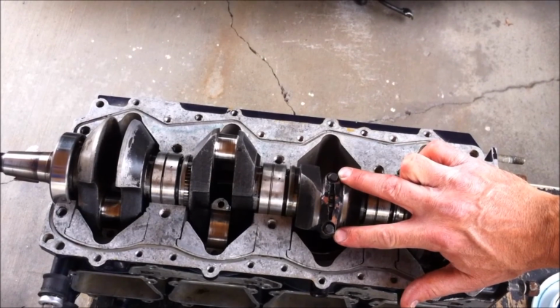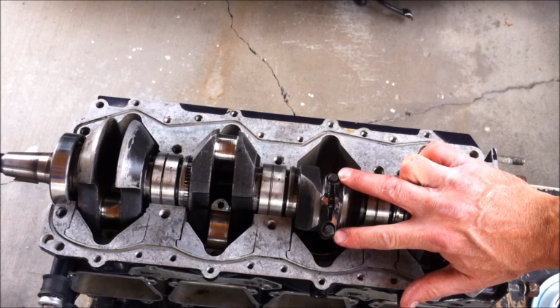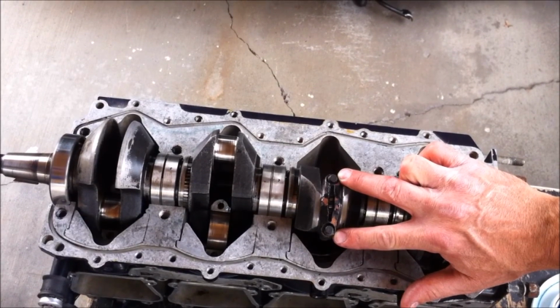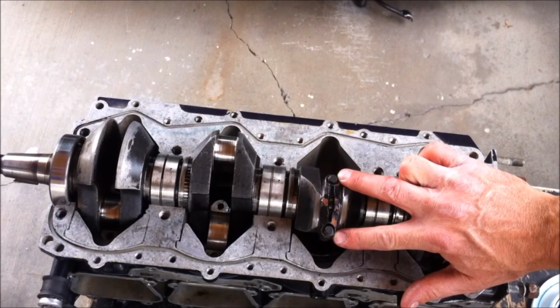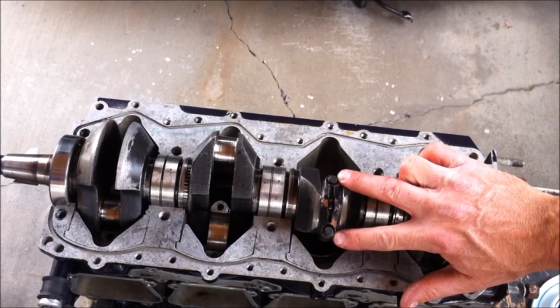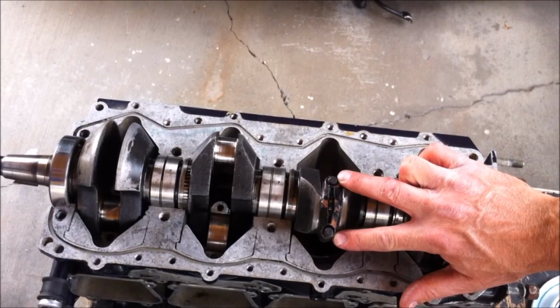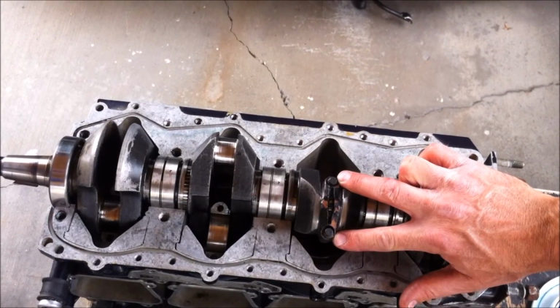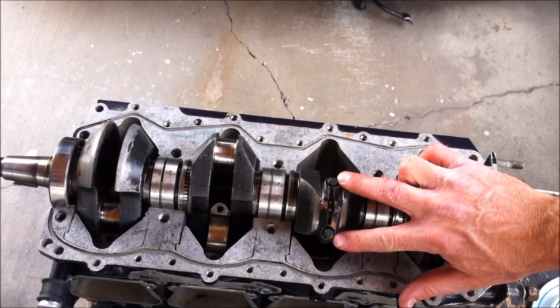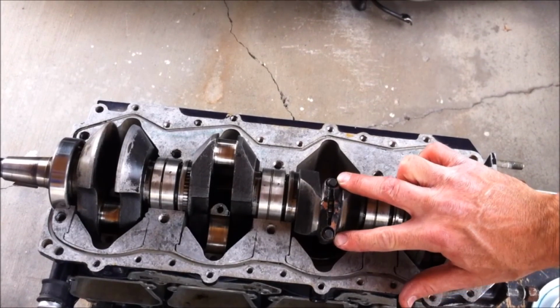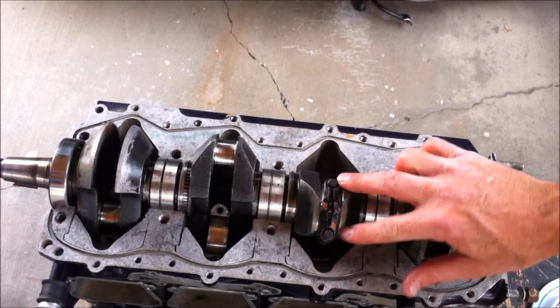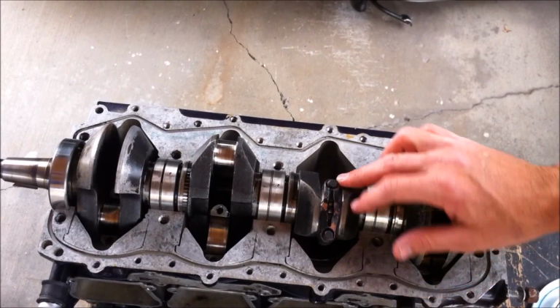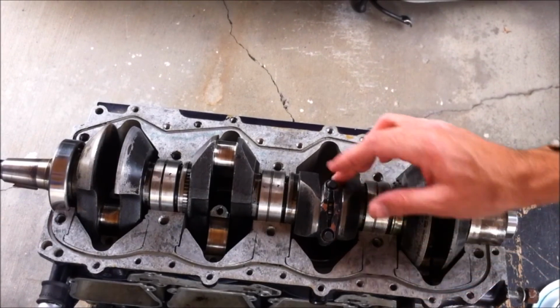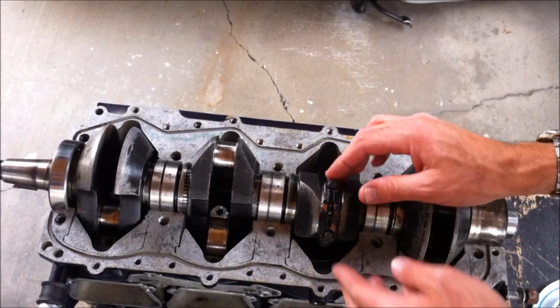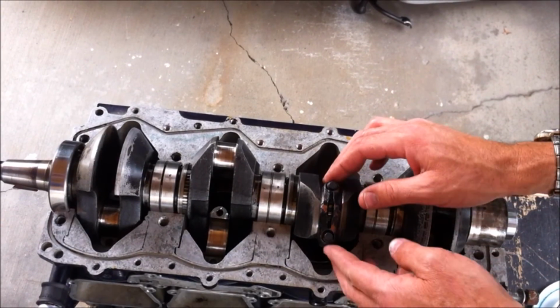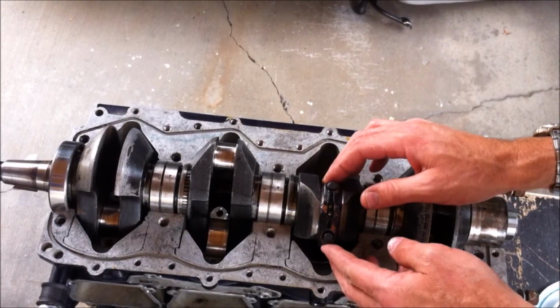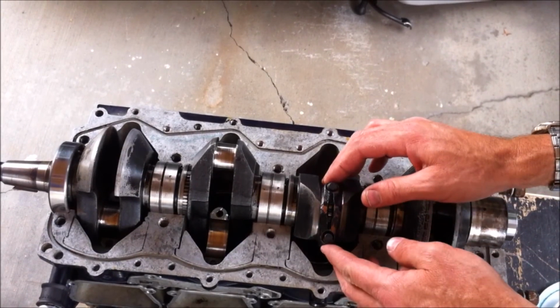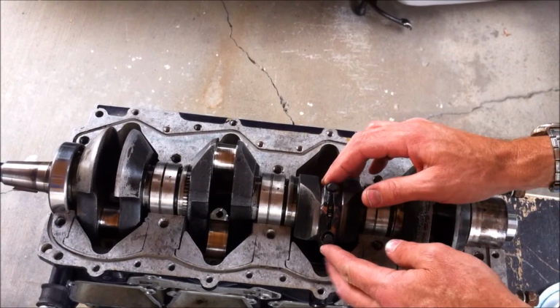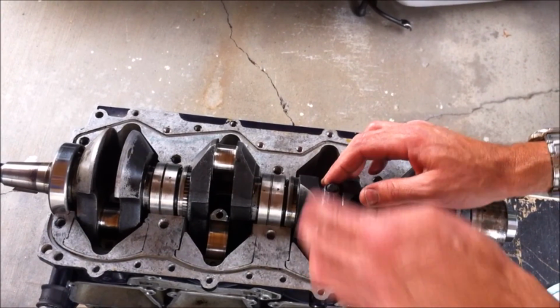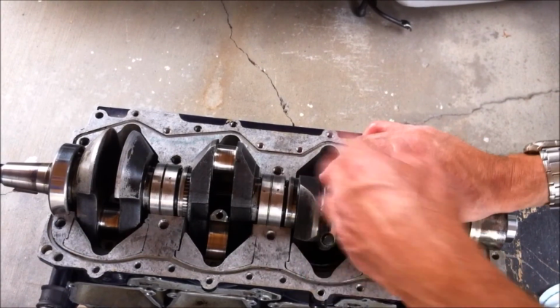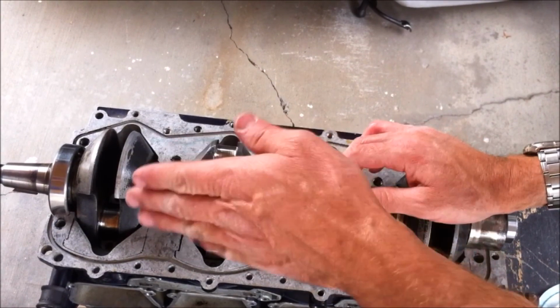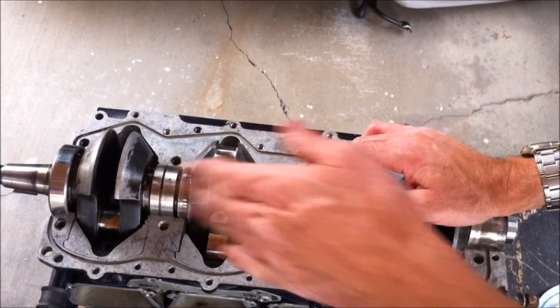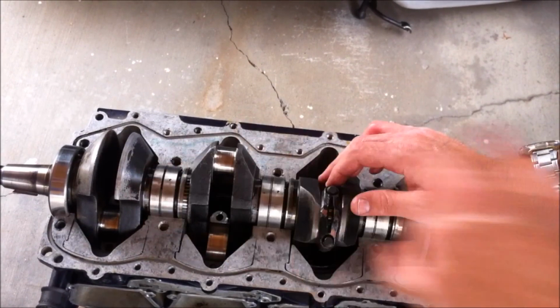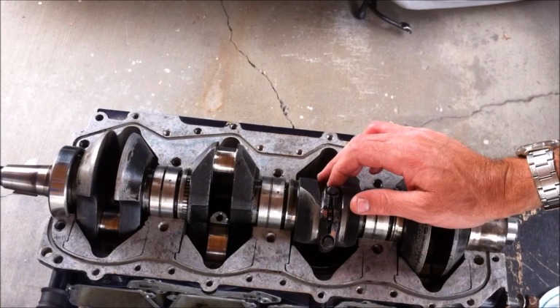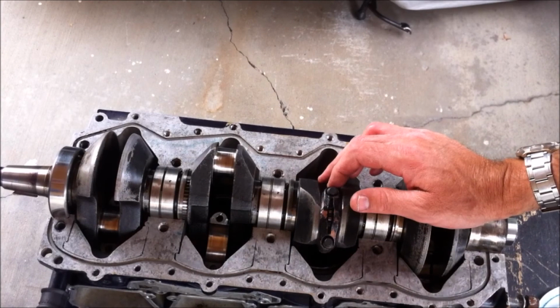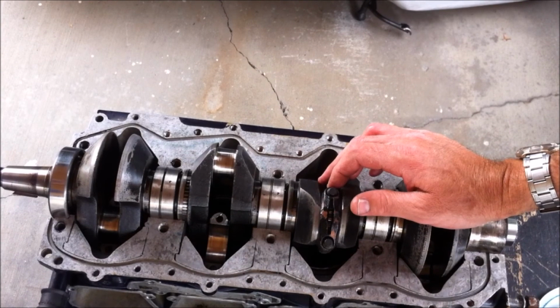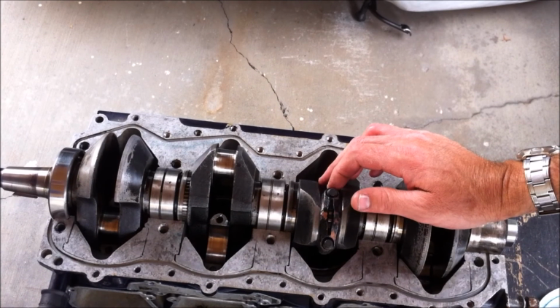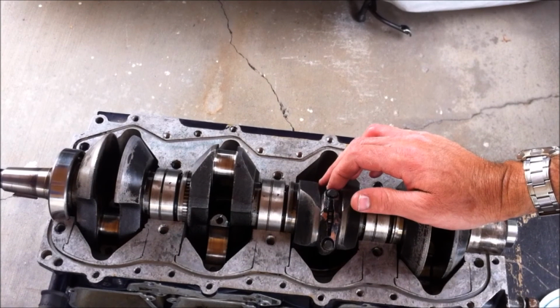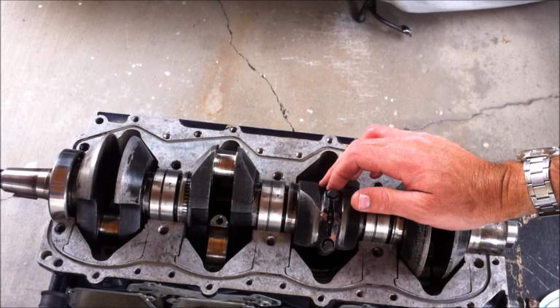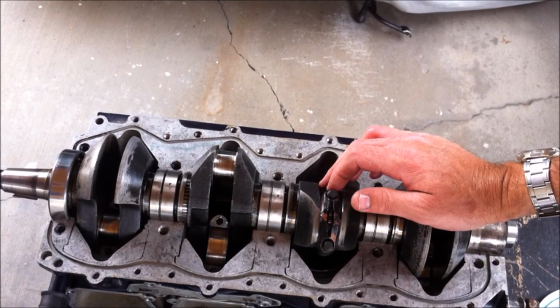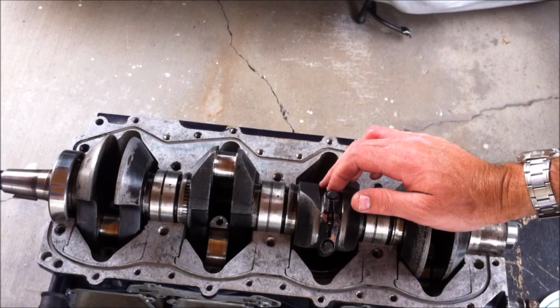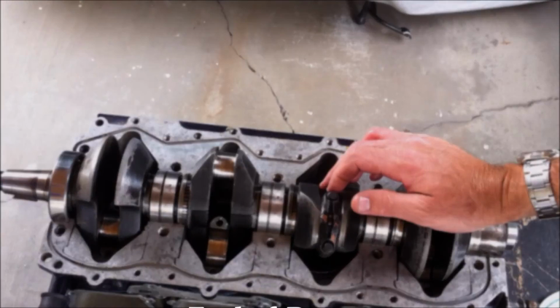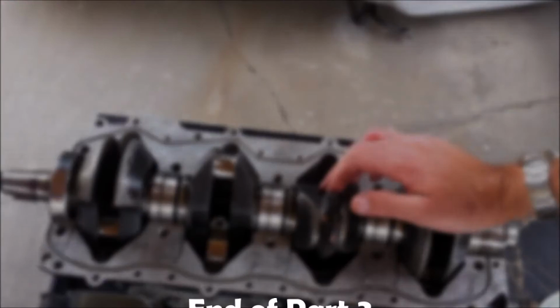The cage and rollers are all in there now. I'm going to go ahead and put the rest on.